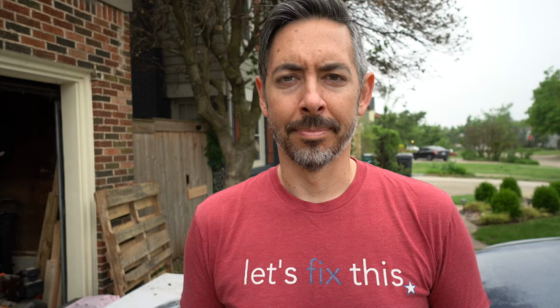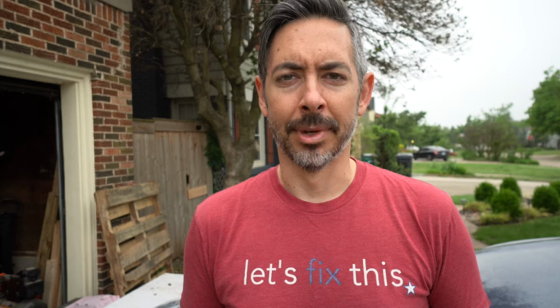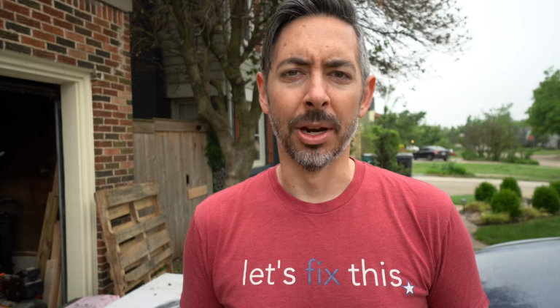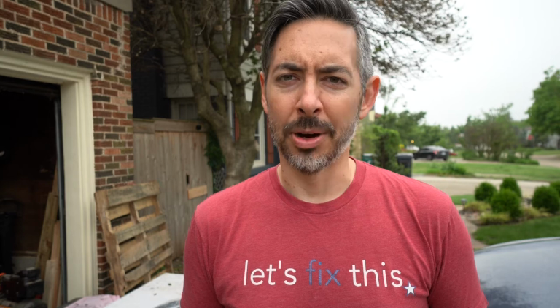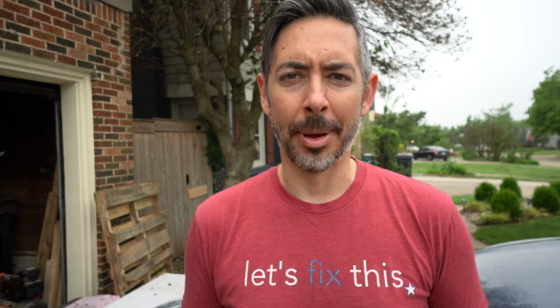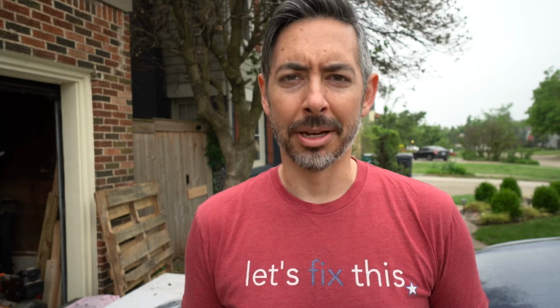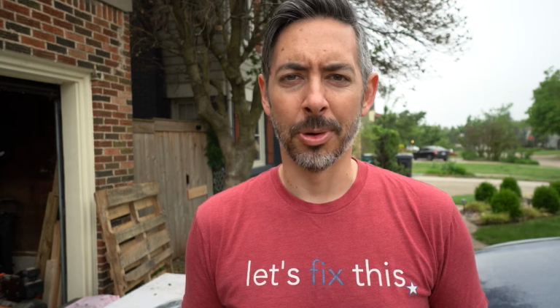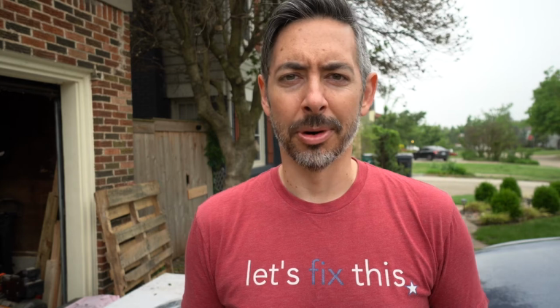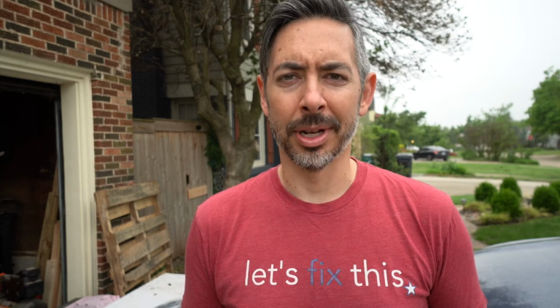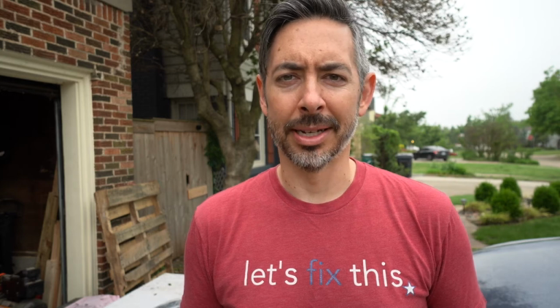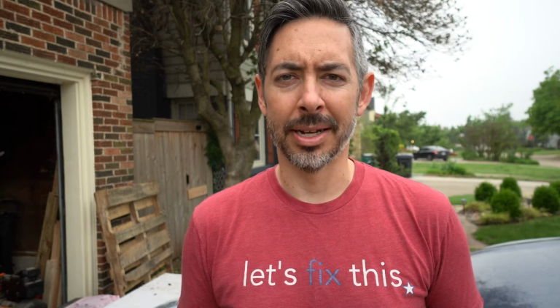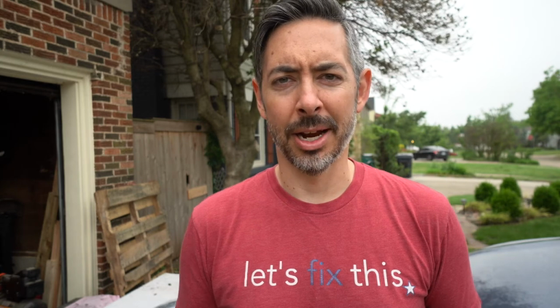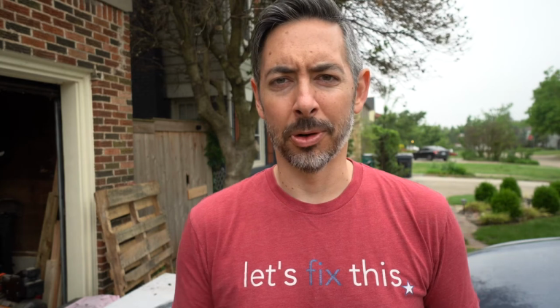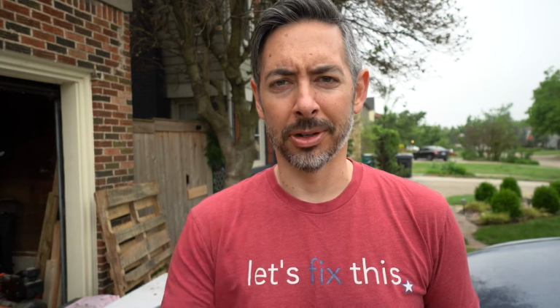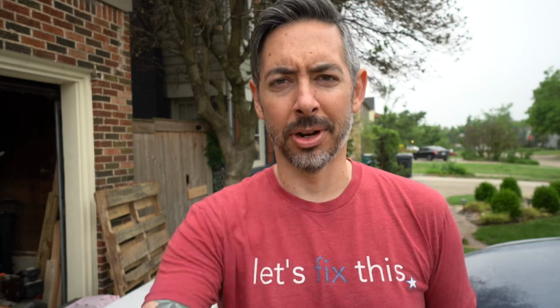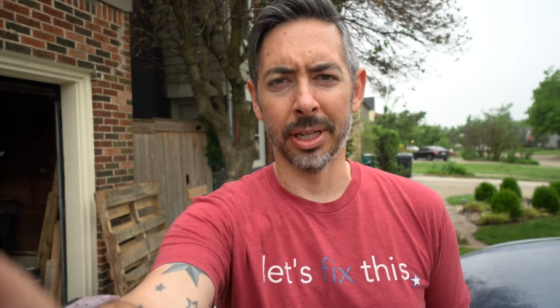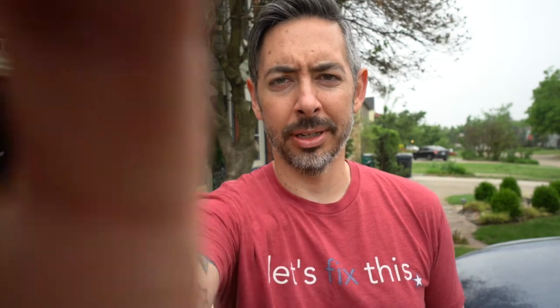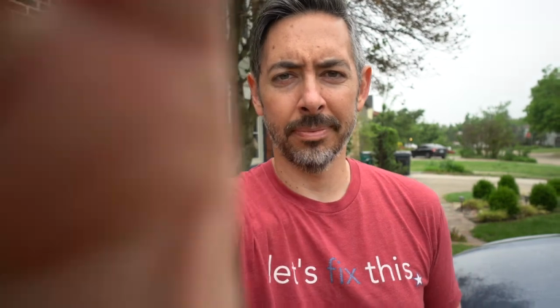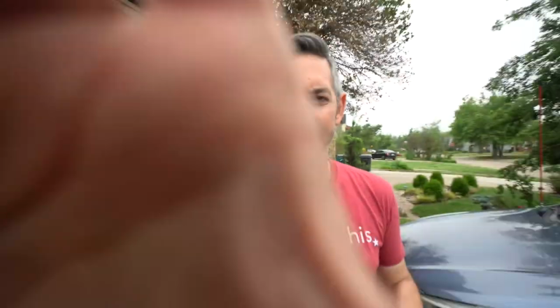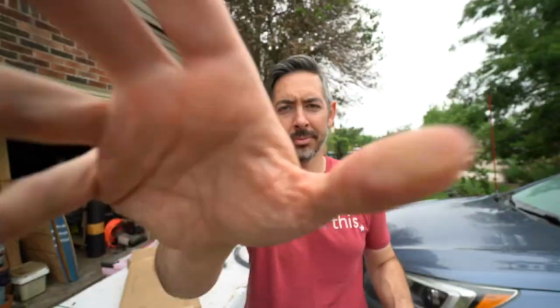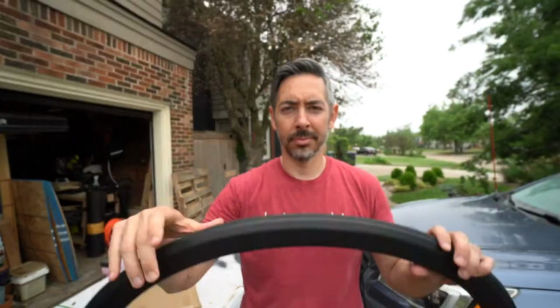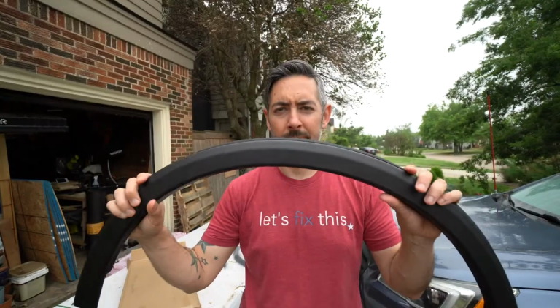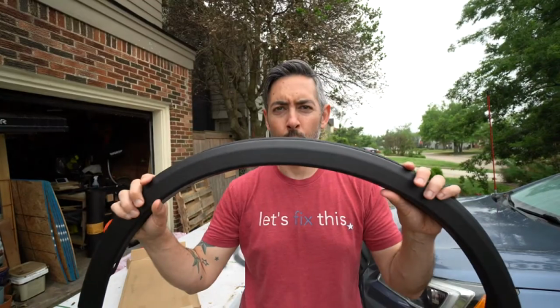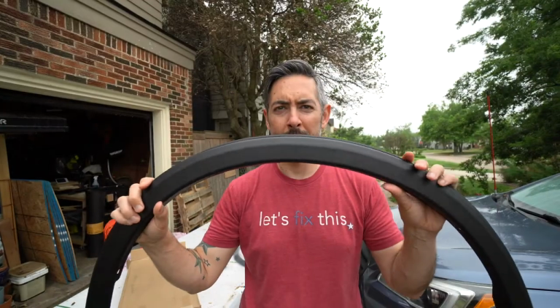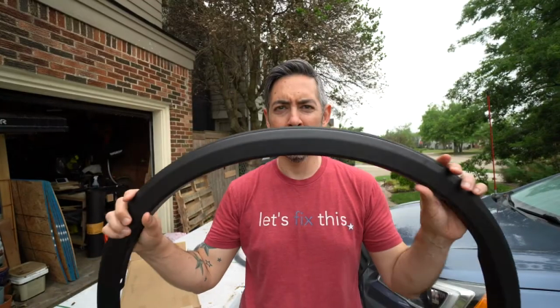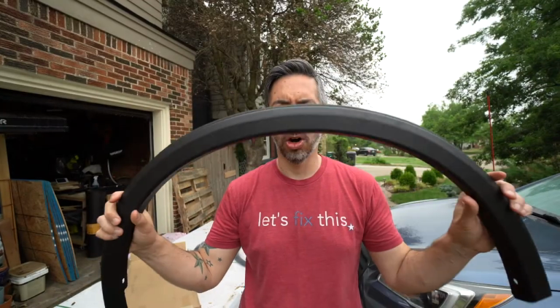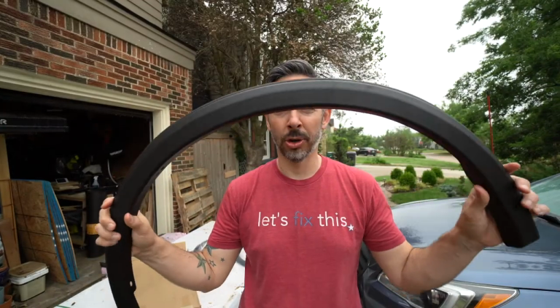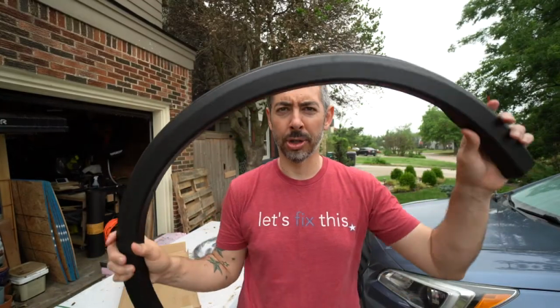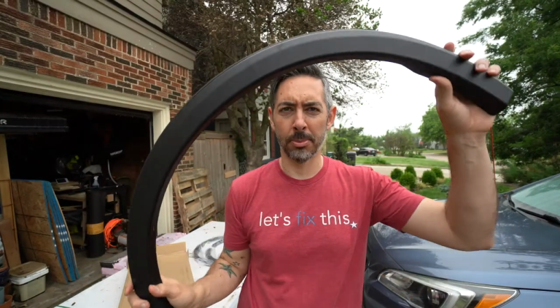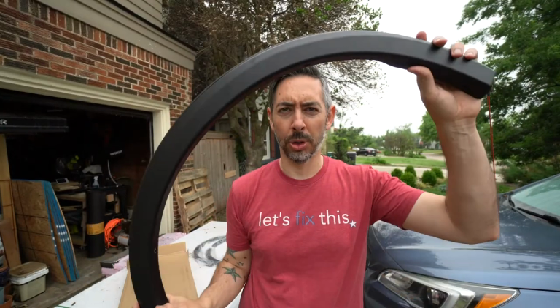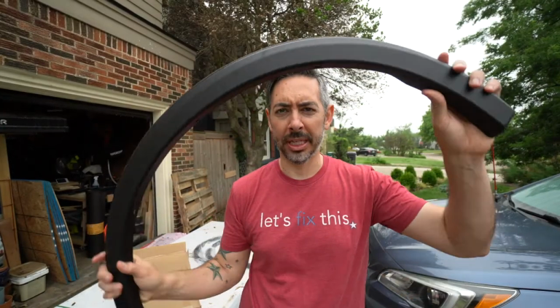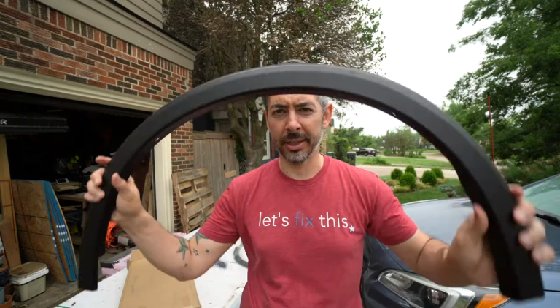Hello, I'm Andy Mohr, and today we're installing wheel arch moldings.